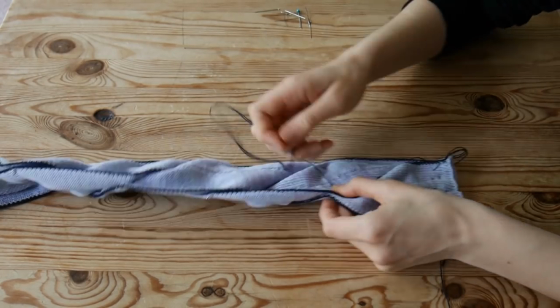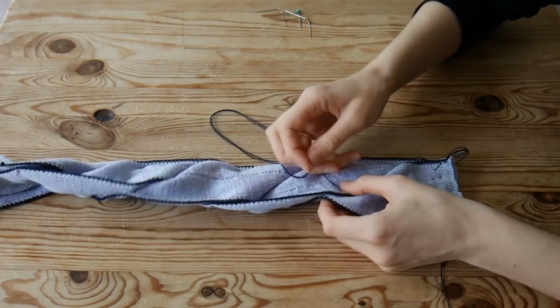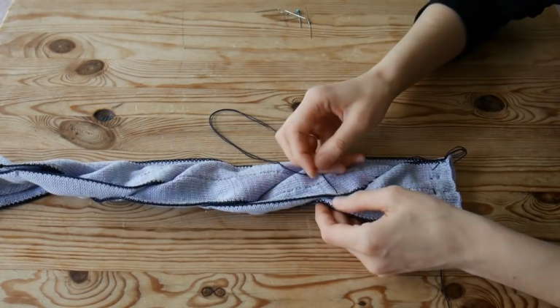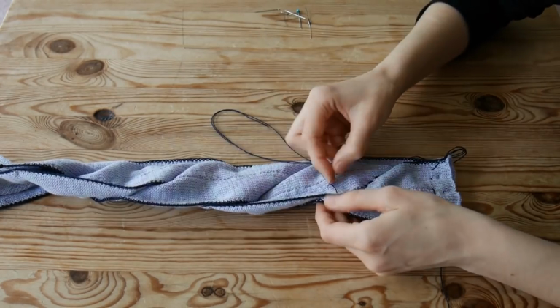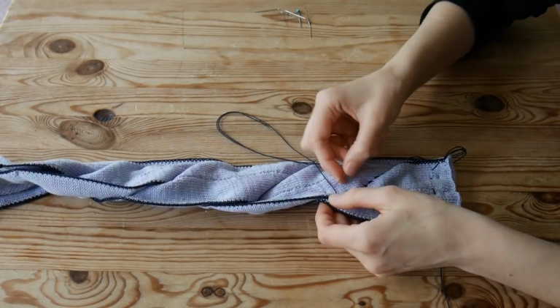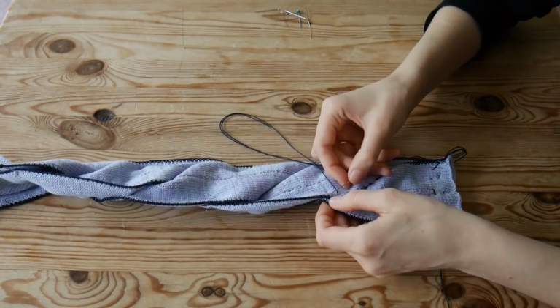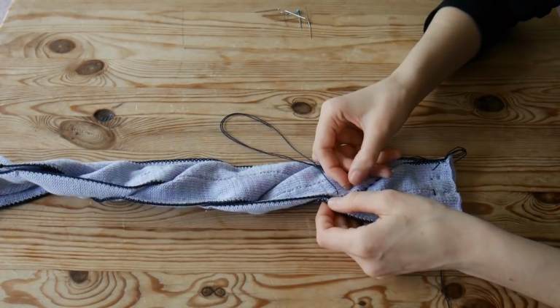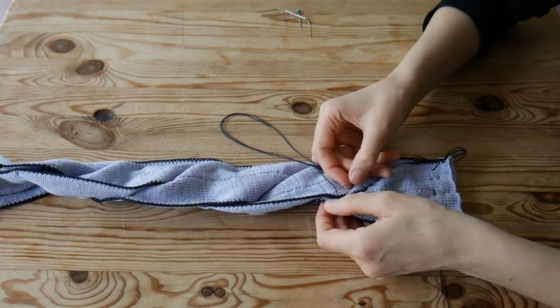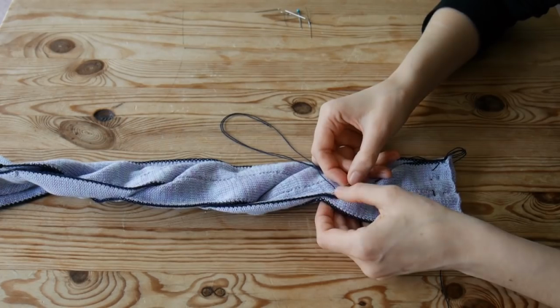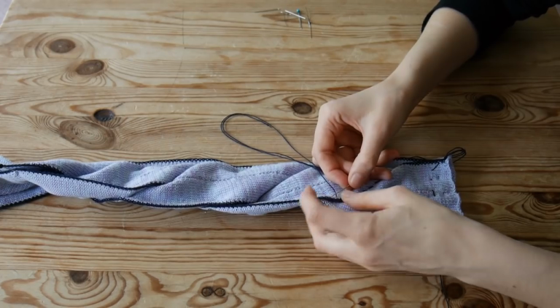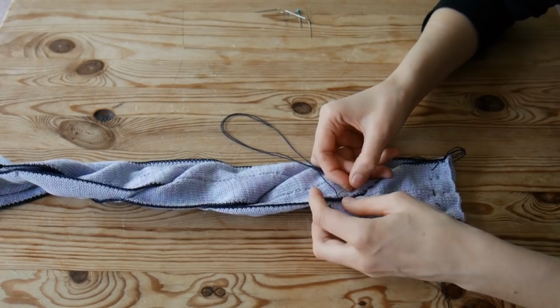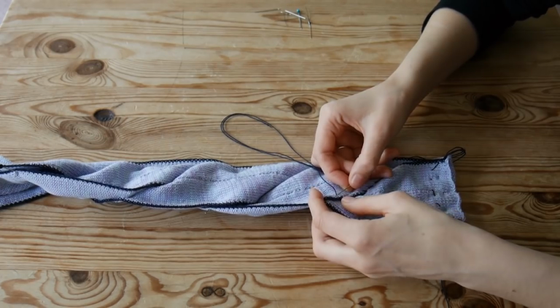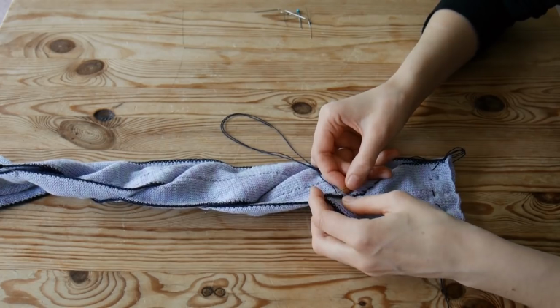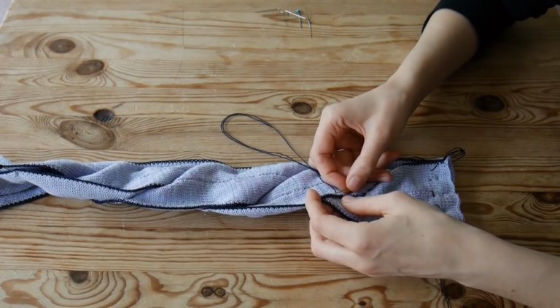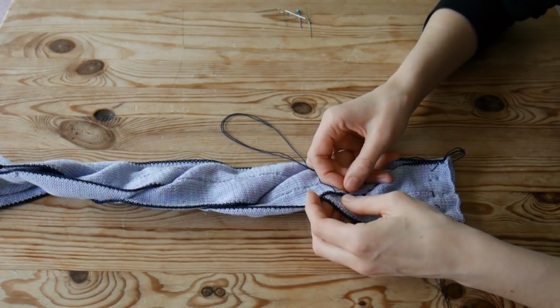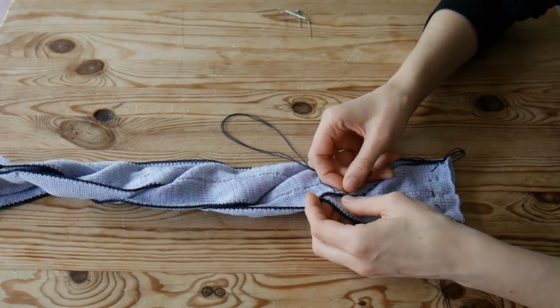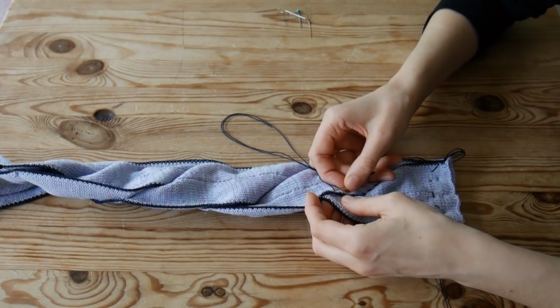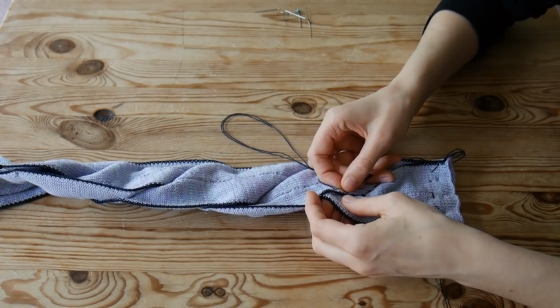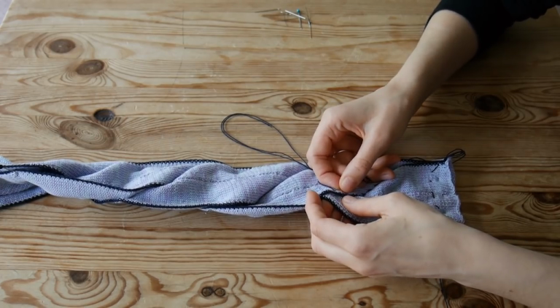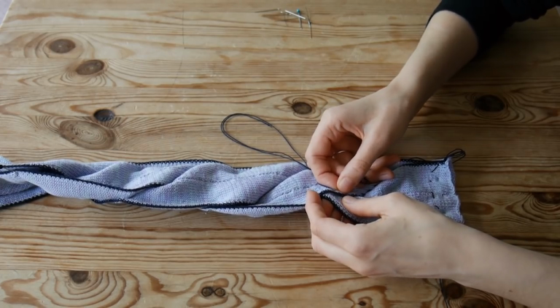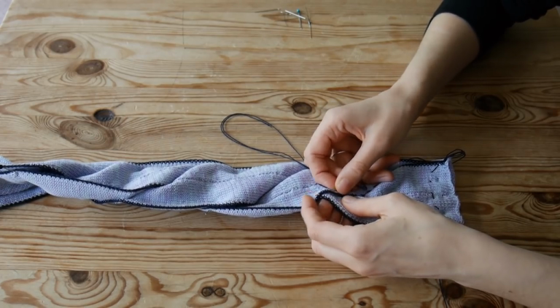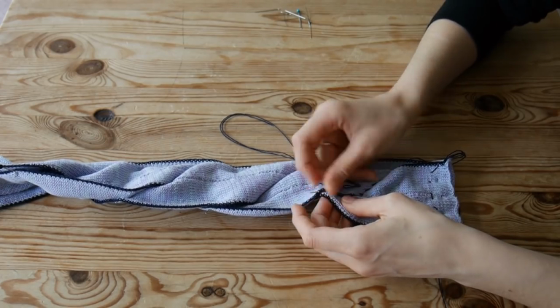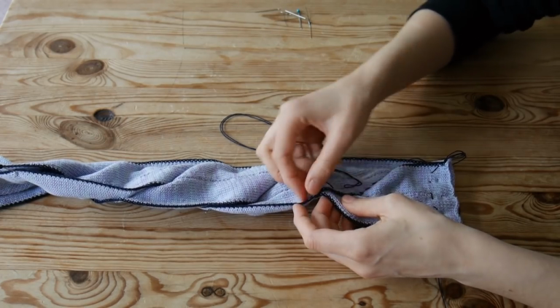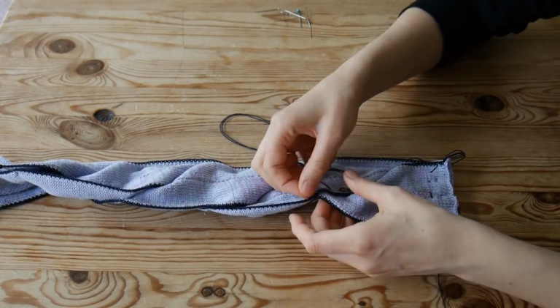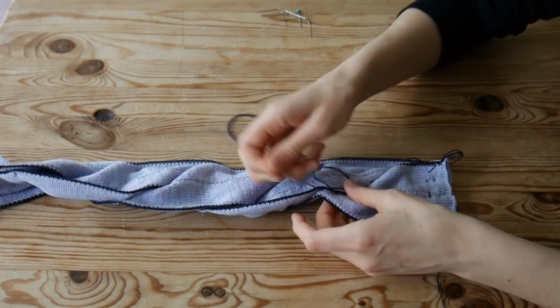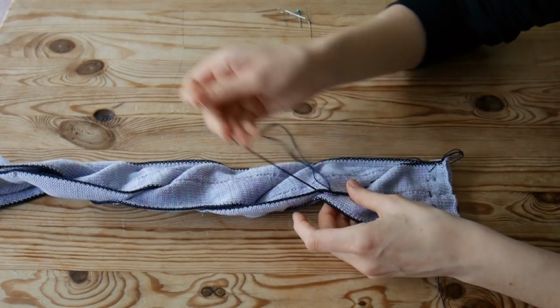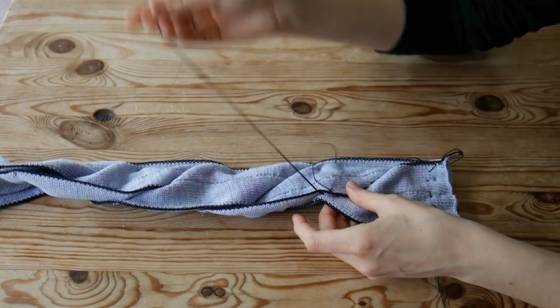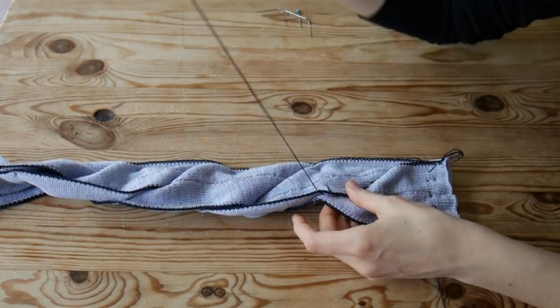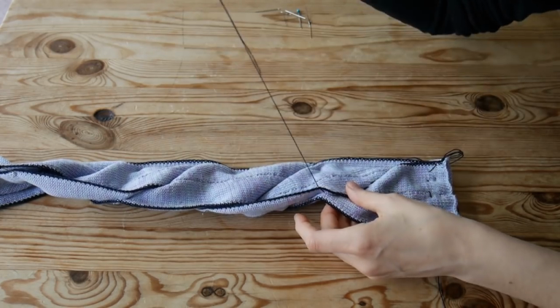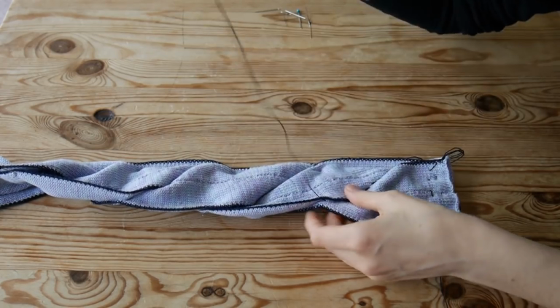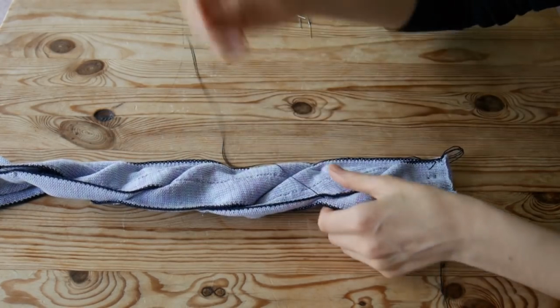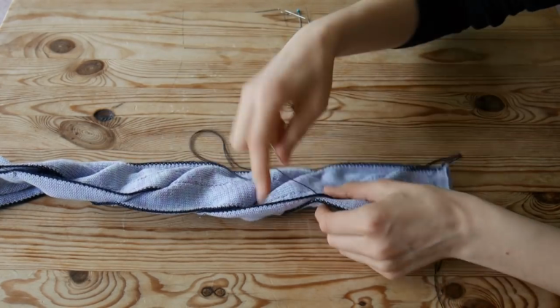The most important thing is stitching nicely the part where your crochet edges meet on the right side.